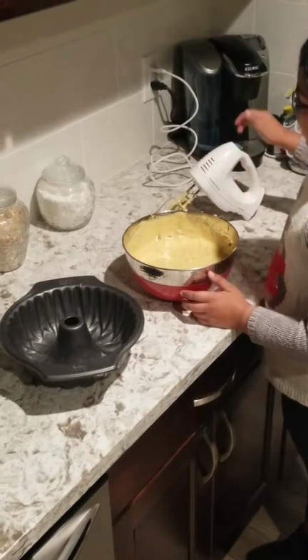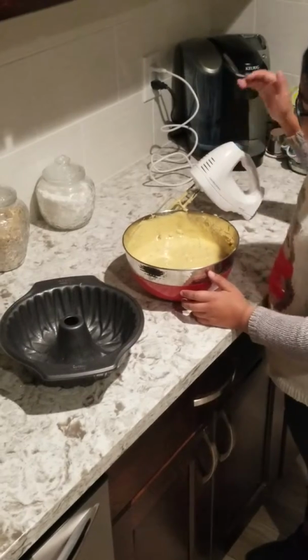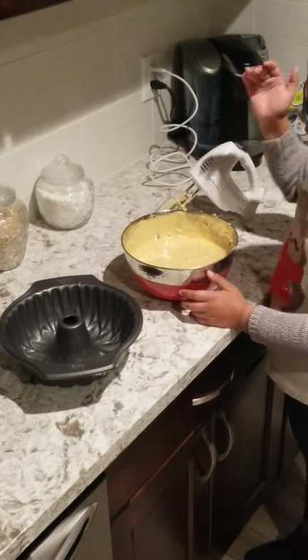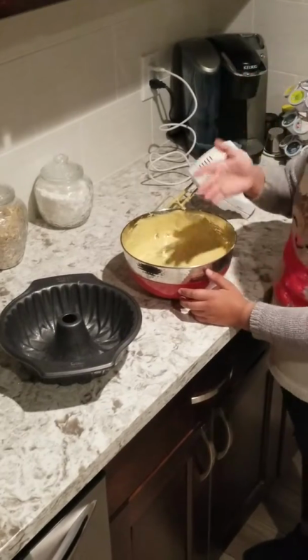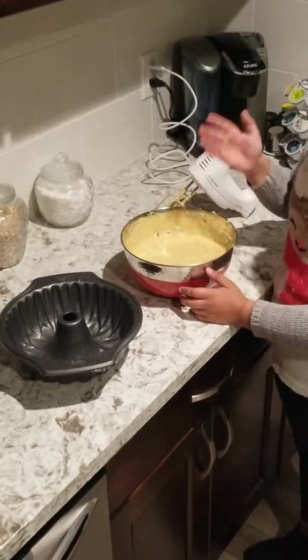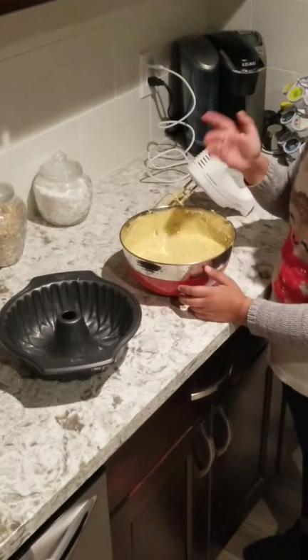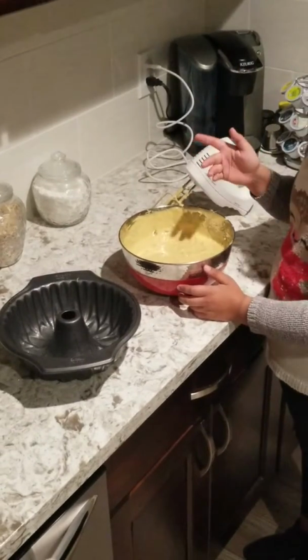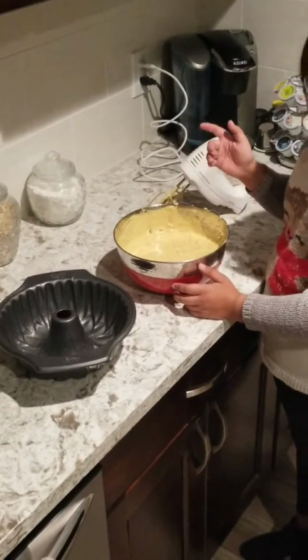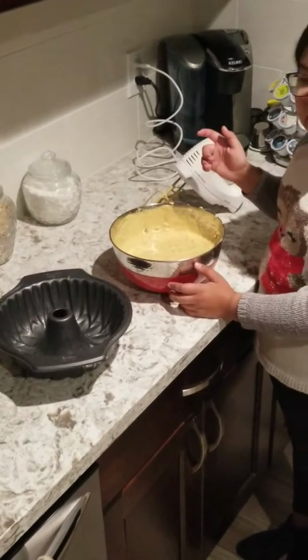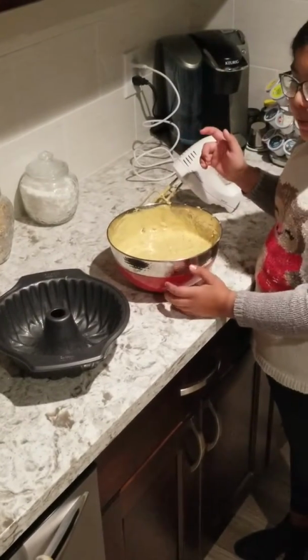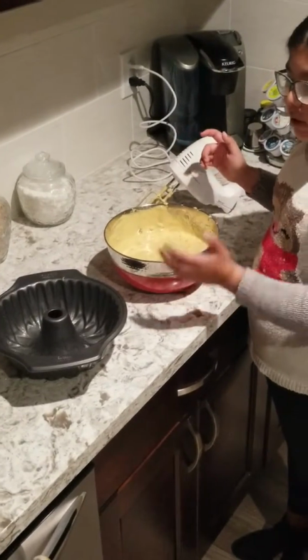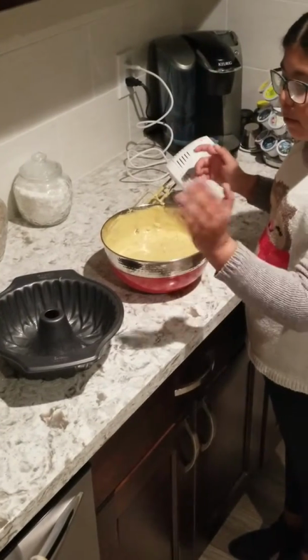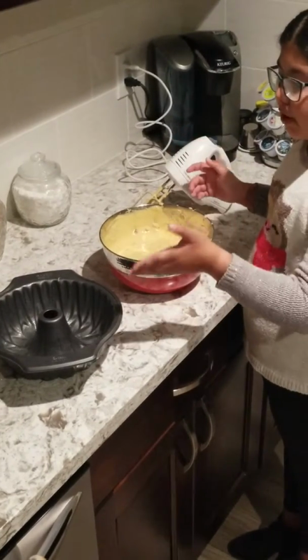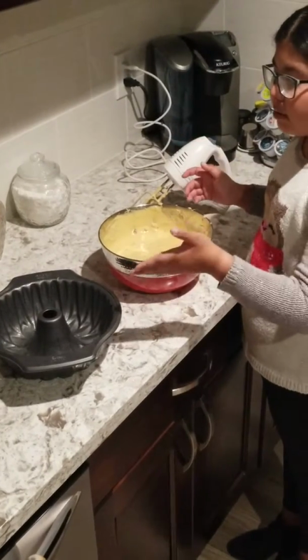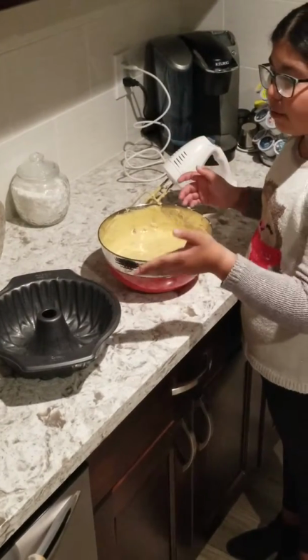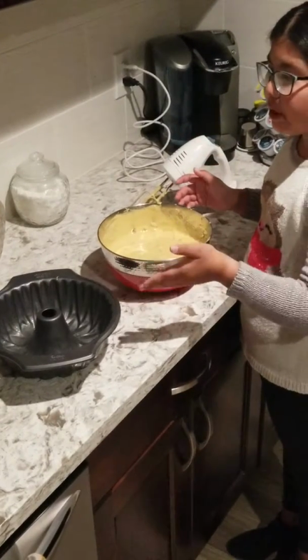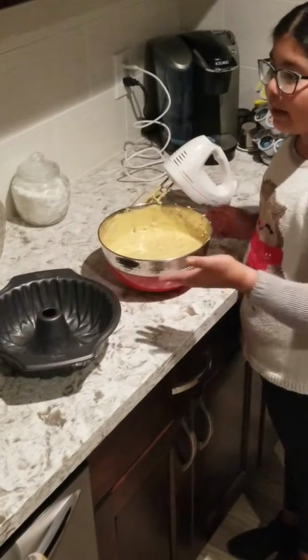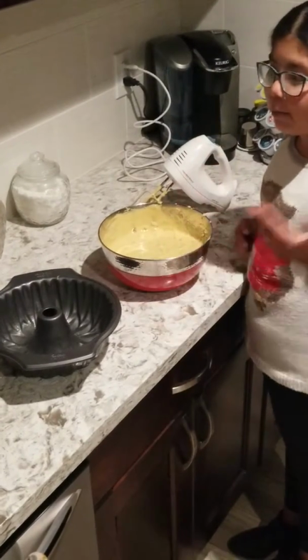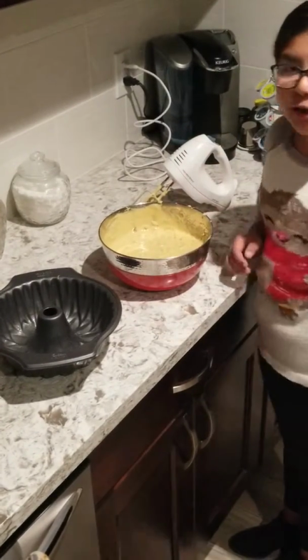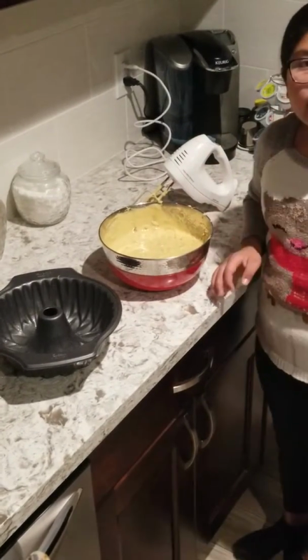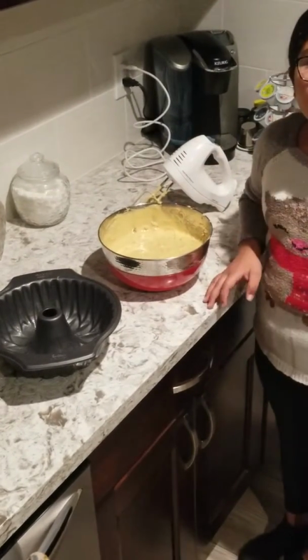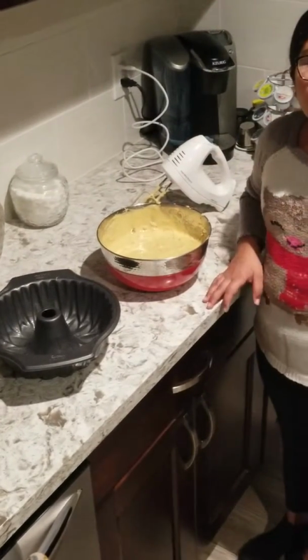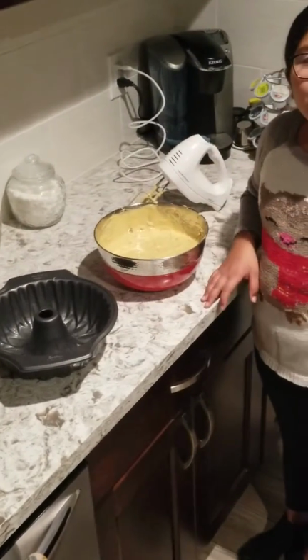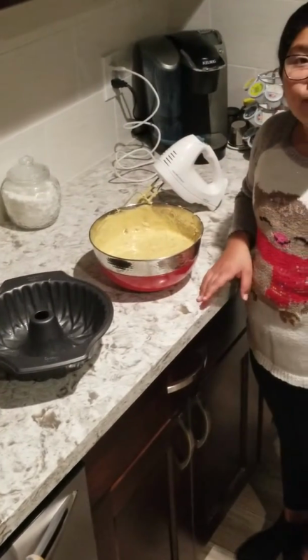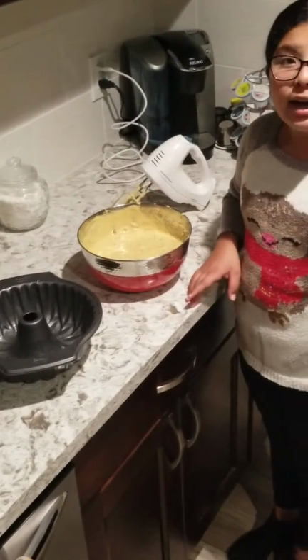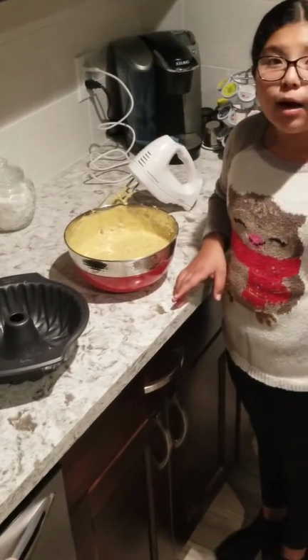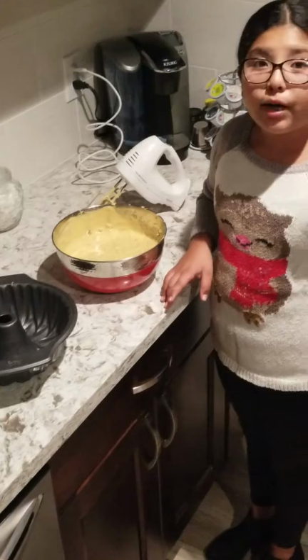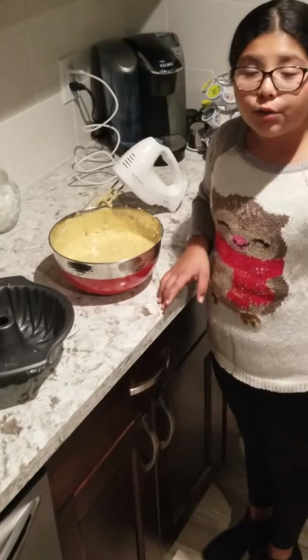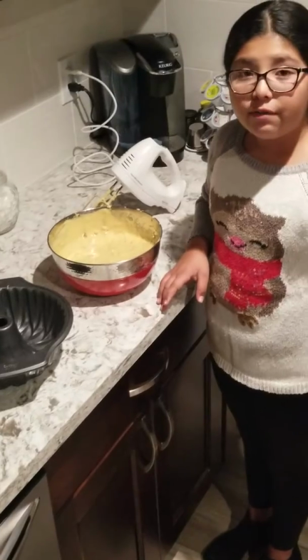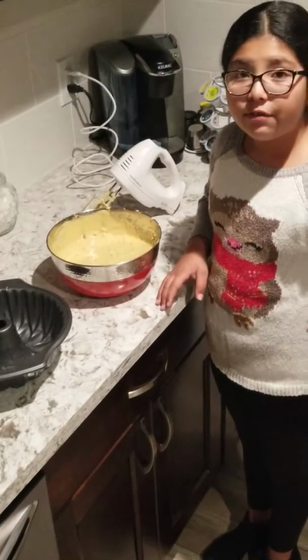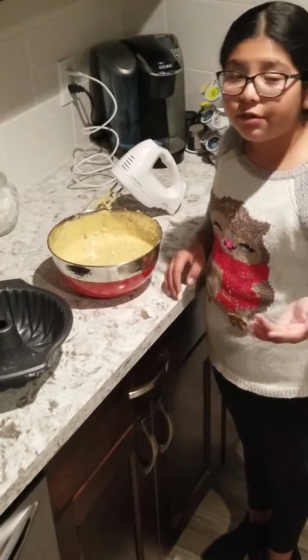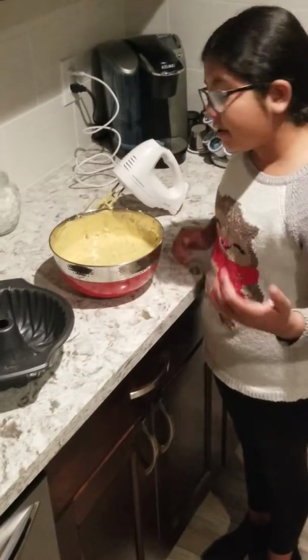Now that it's all mixed together, we're going to pour it into a greased pan and put it in the oven for an hour at 350 degrees.